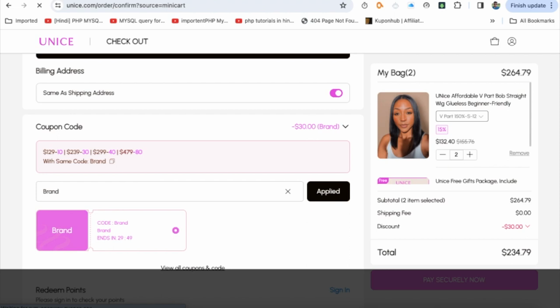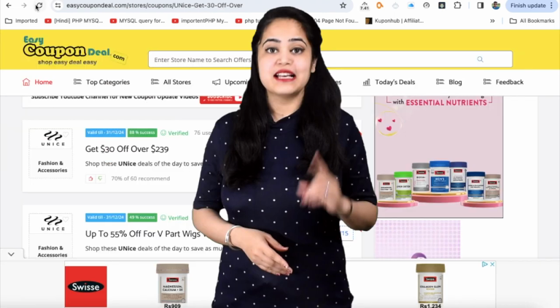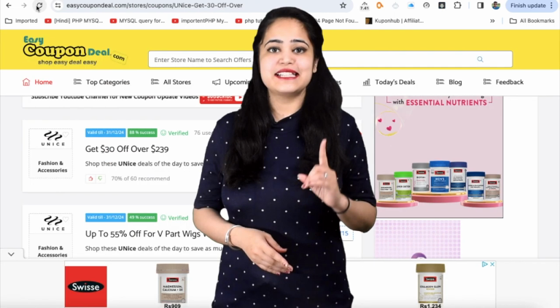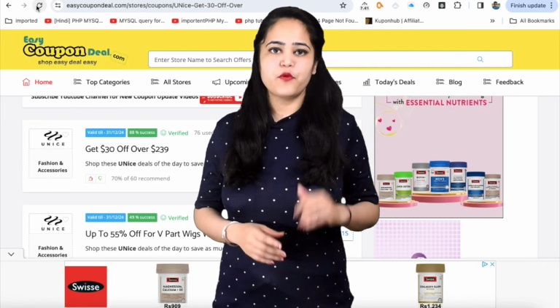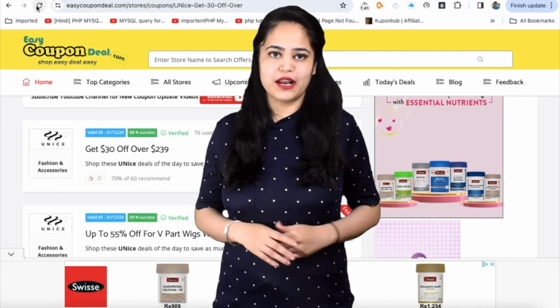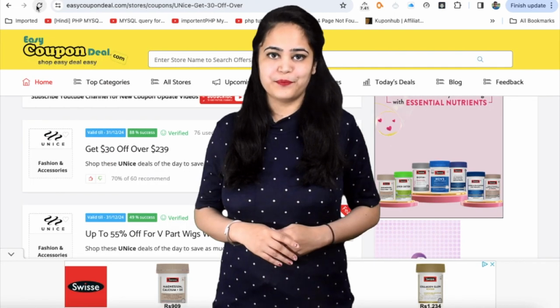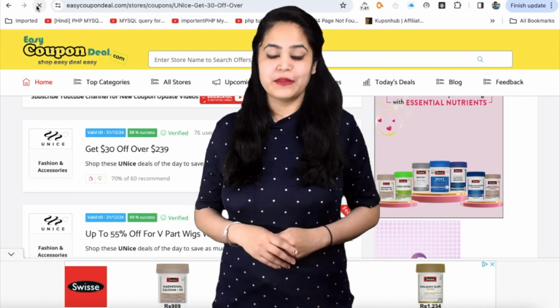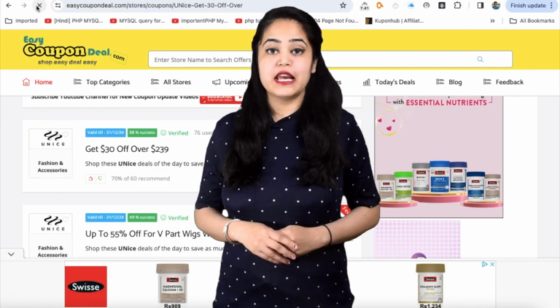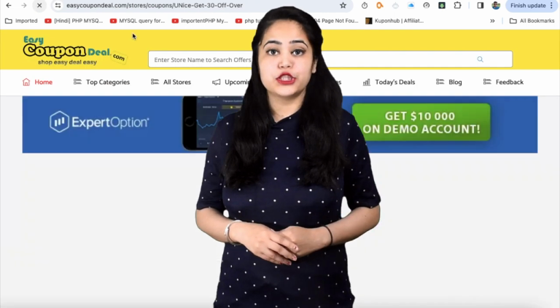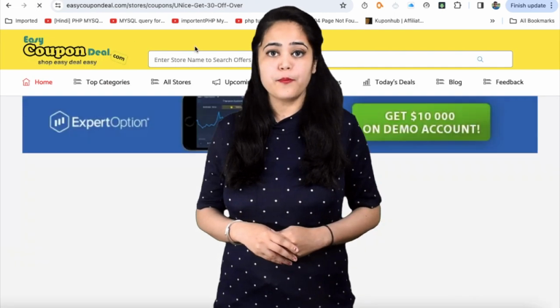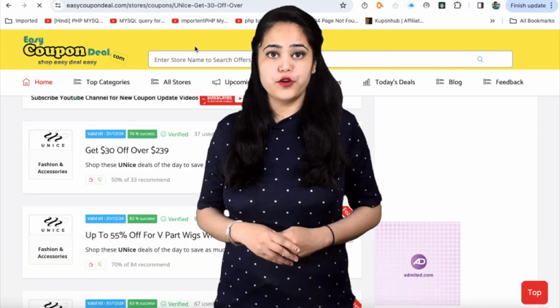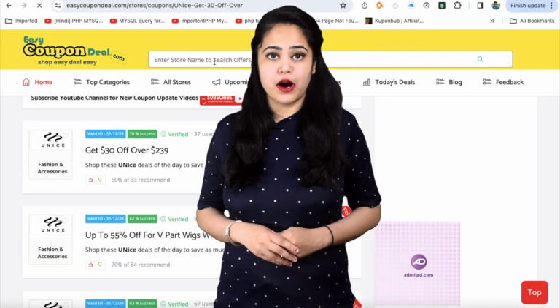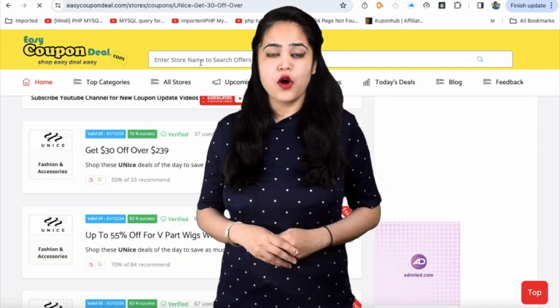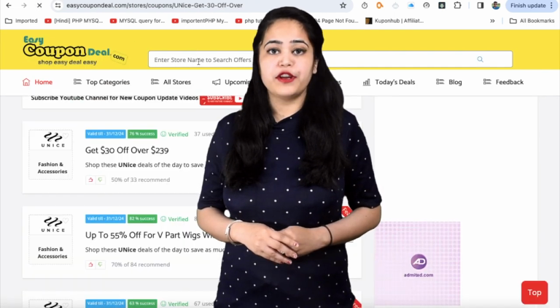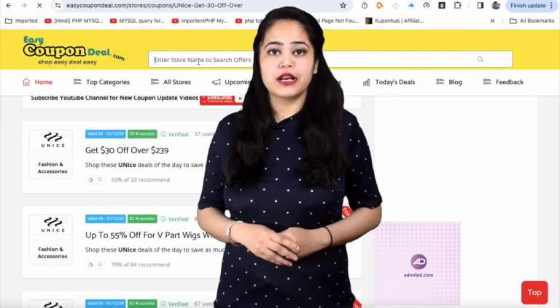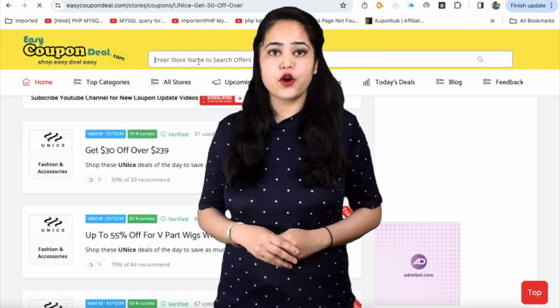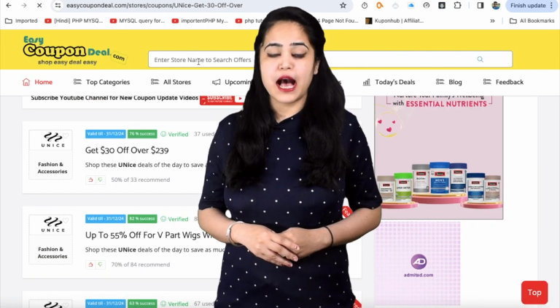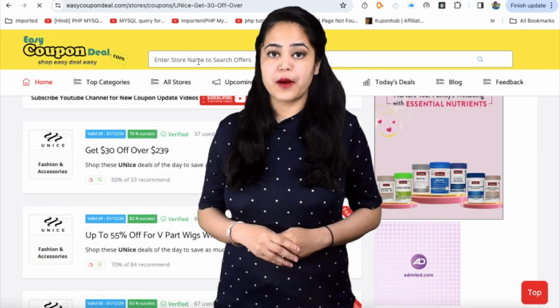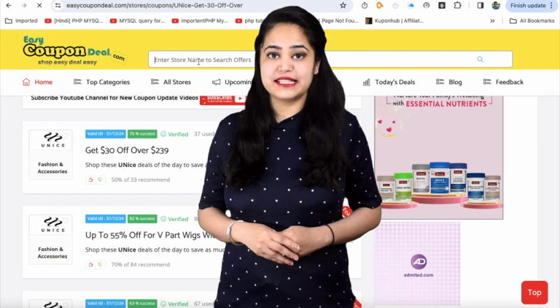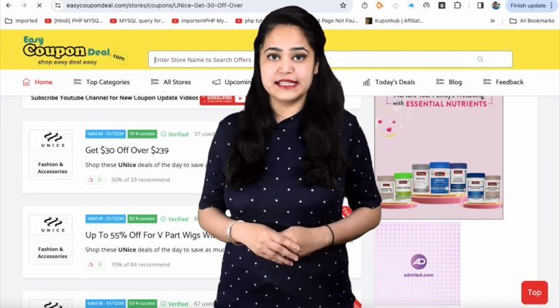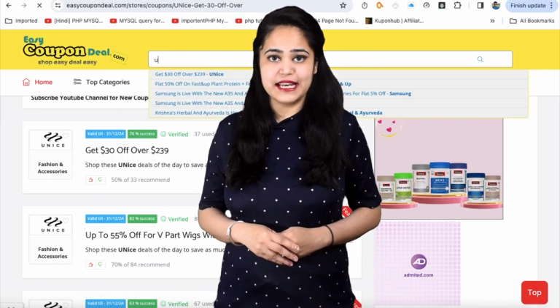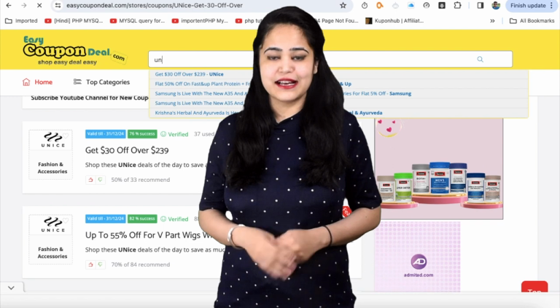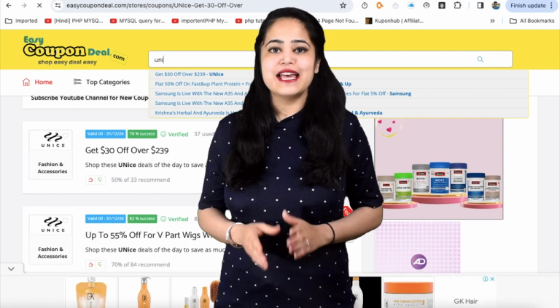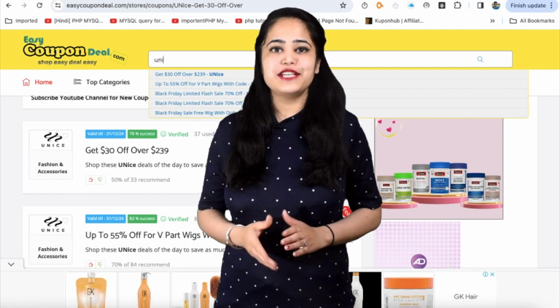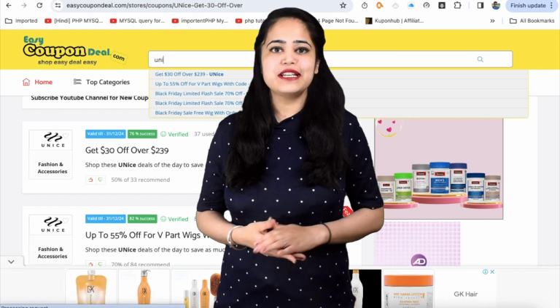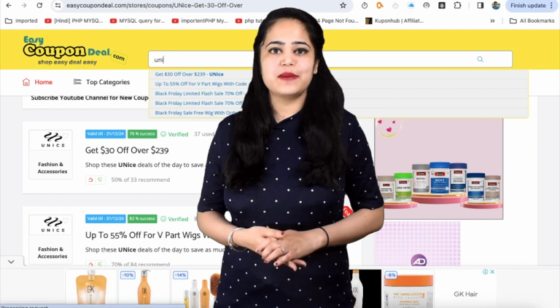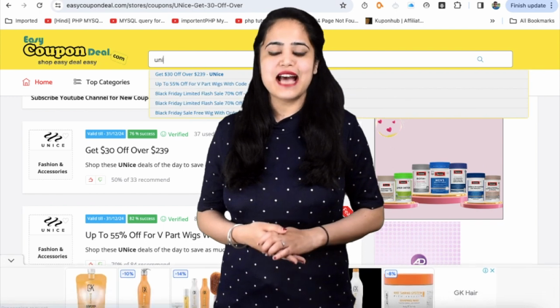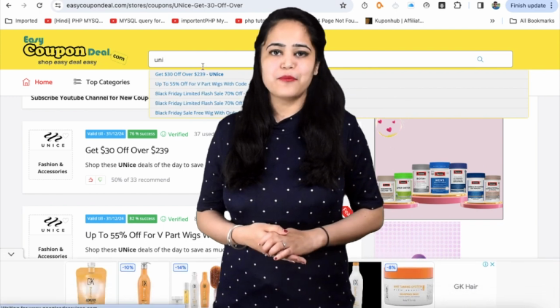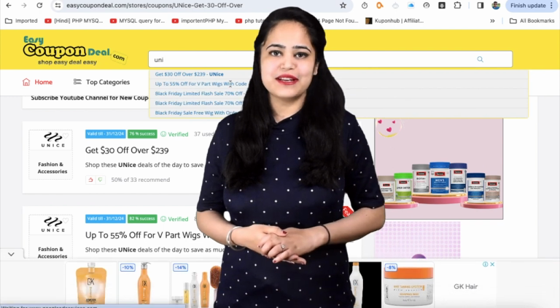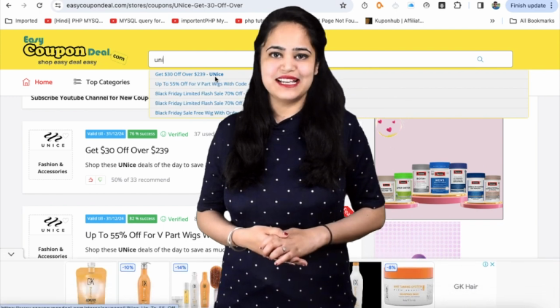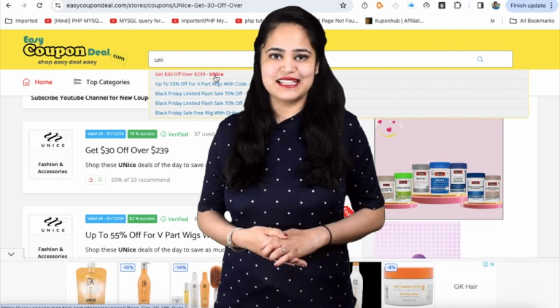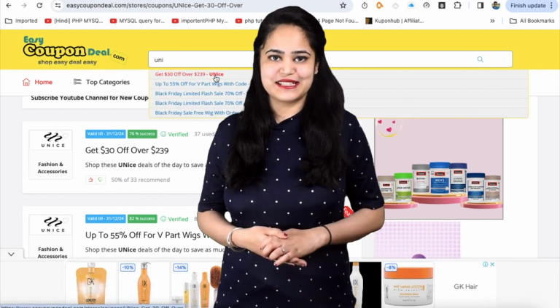Step 1. In the top menu bar, when you click on the upcoming sales link, it will display the upcoming sales list.